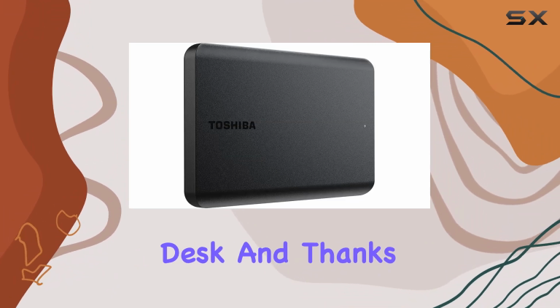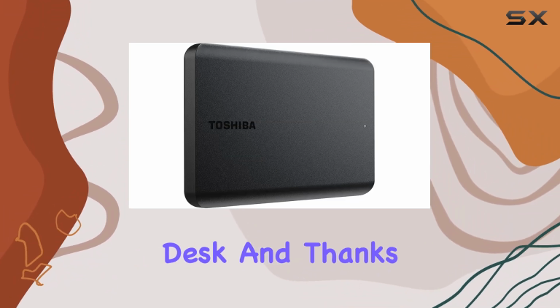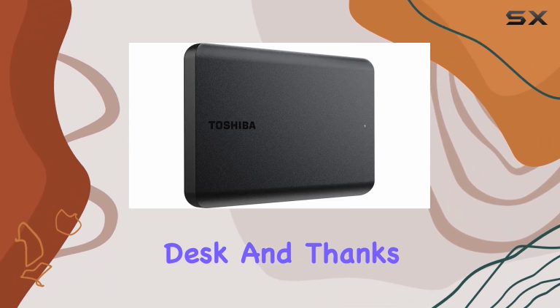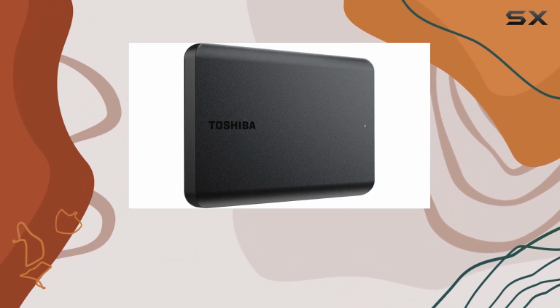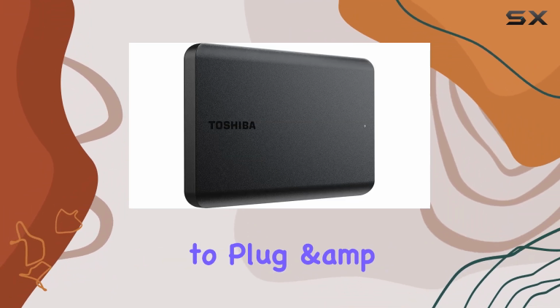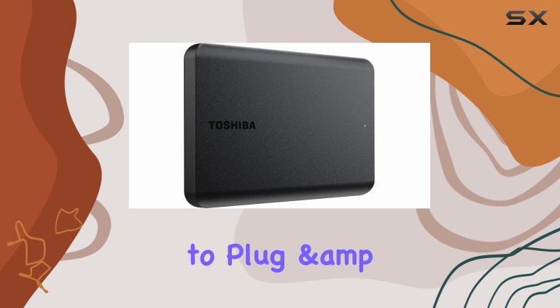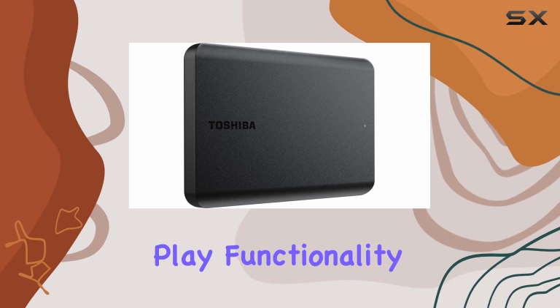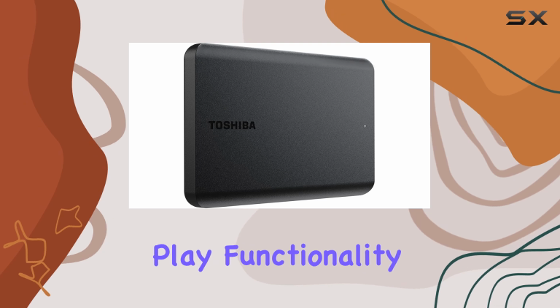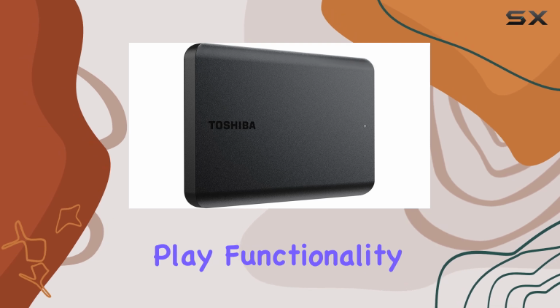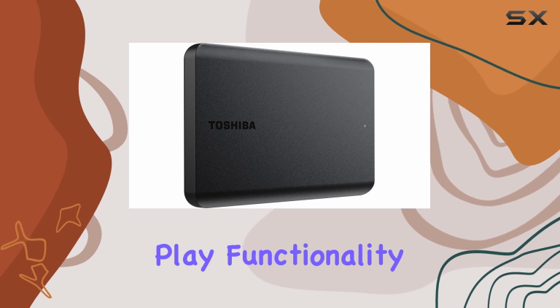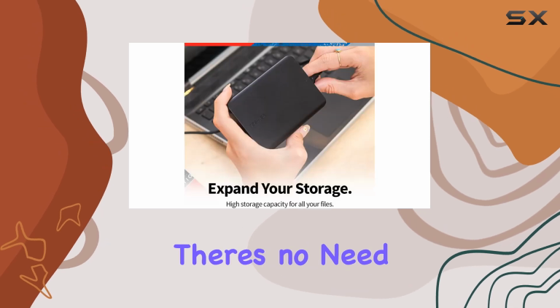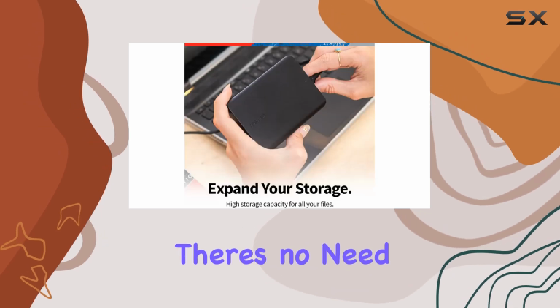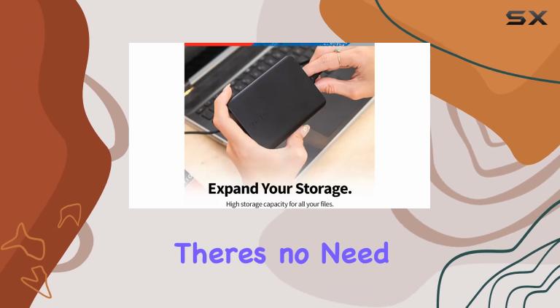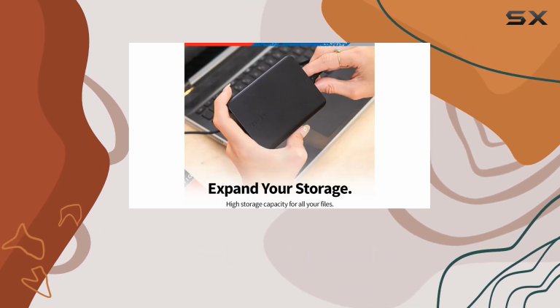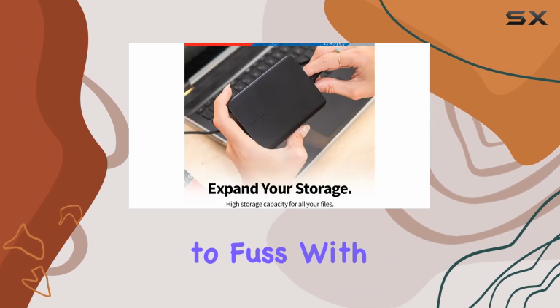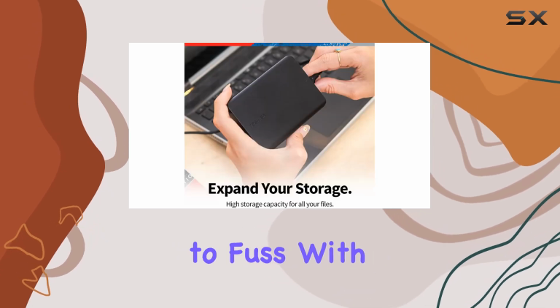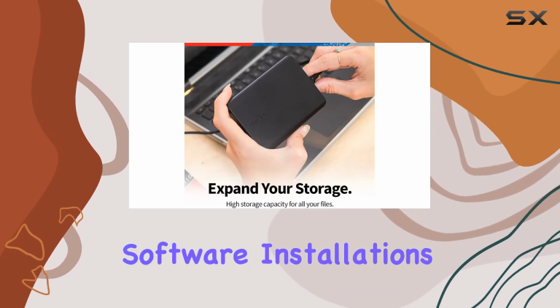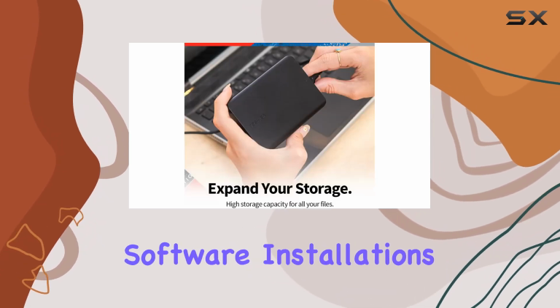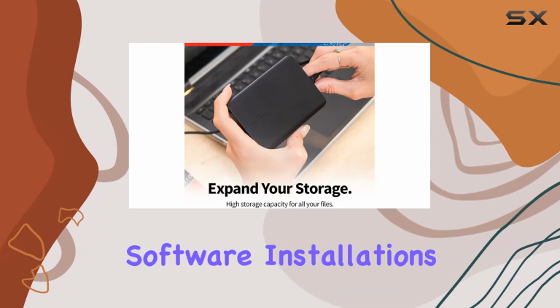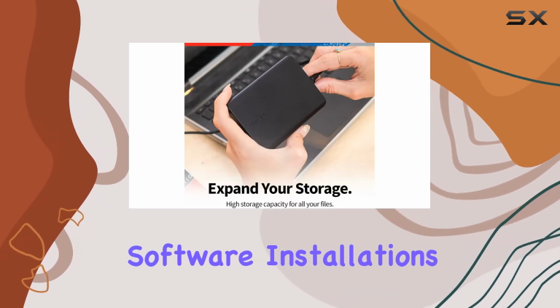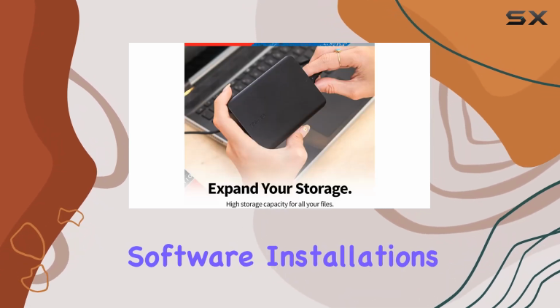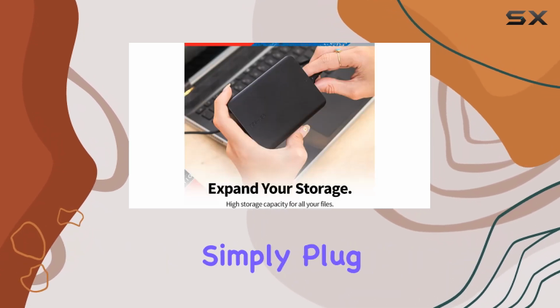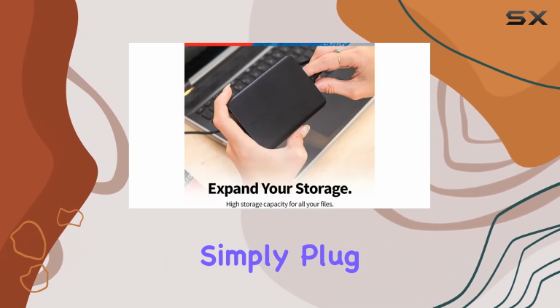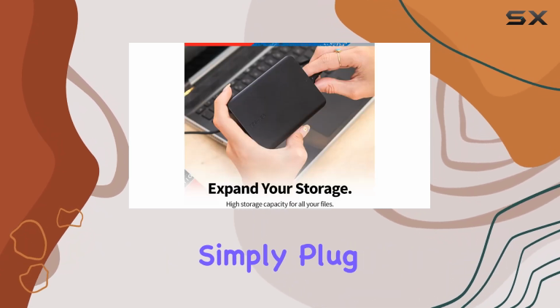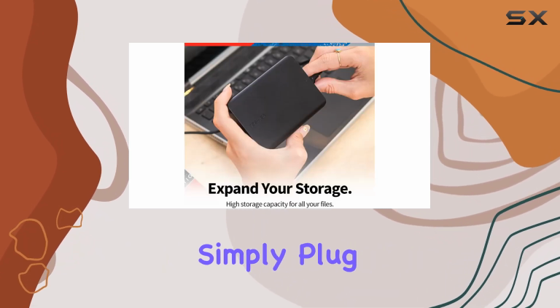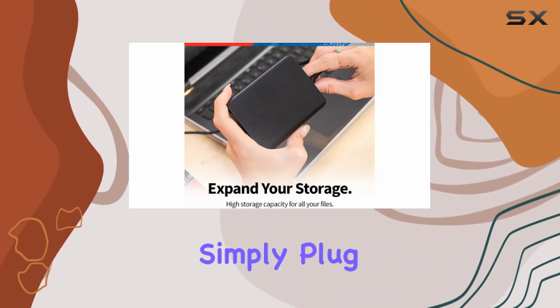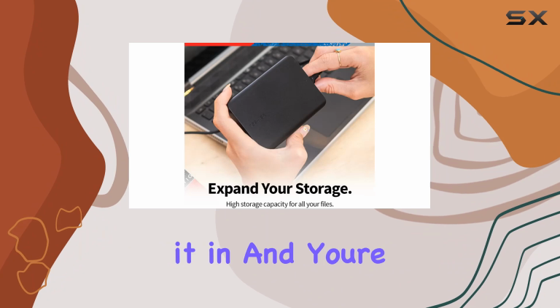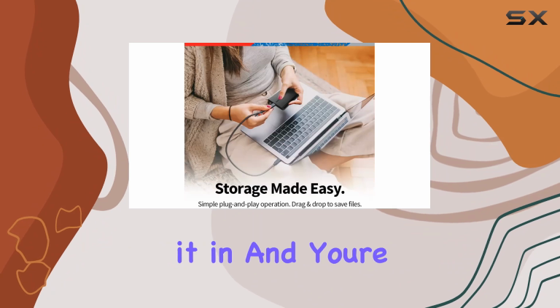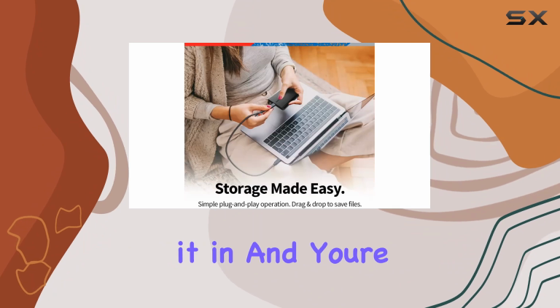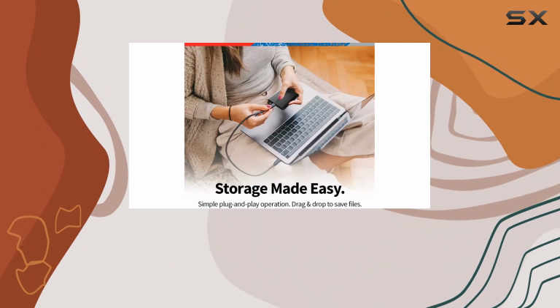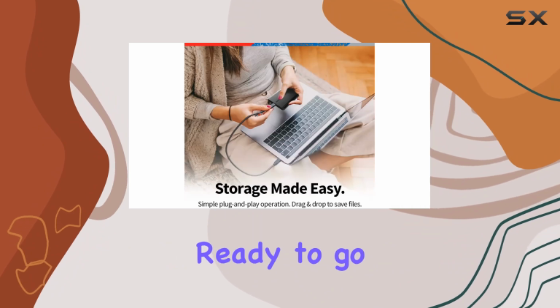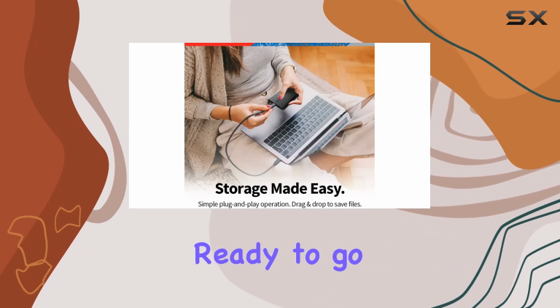And thanks to plug-and-play functionality, there's no need to fuss with software installations. Simply plug it in, and you're ready to go.